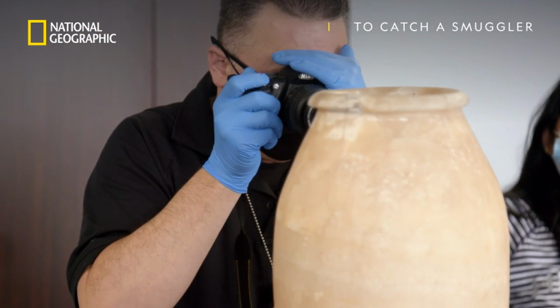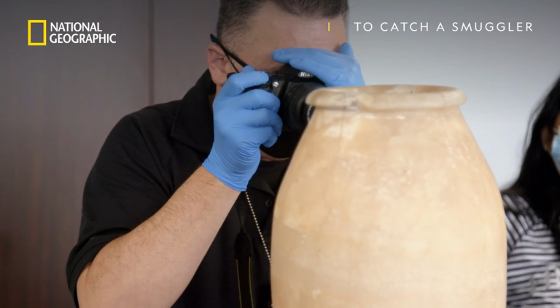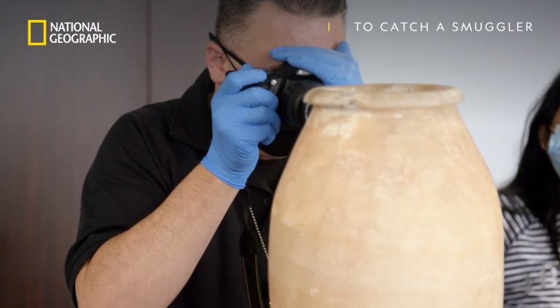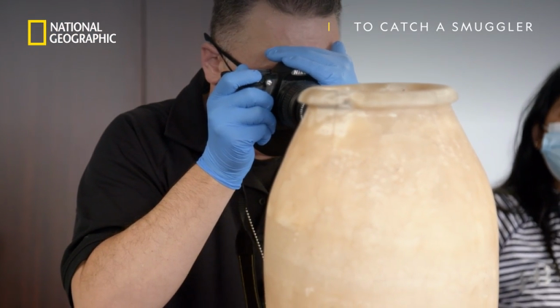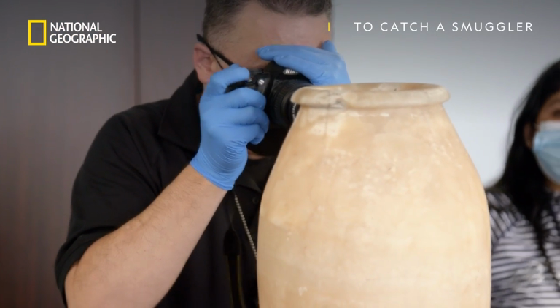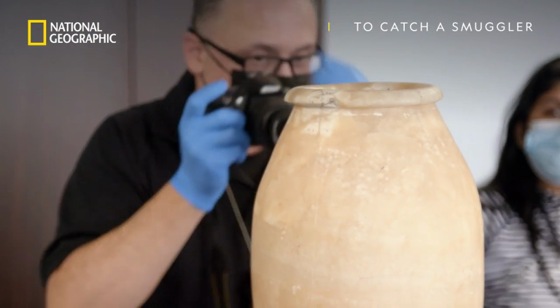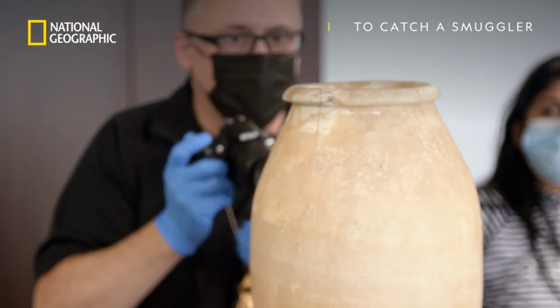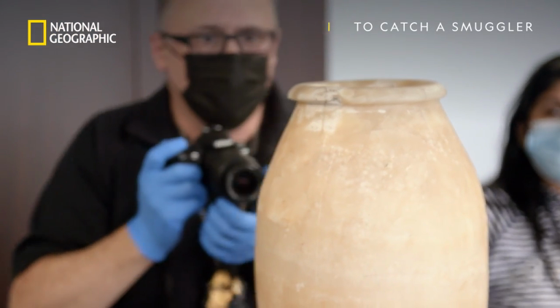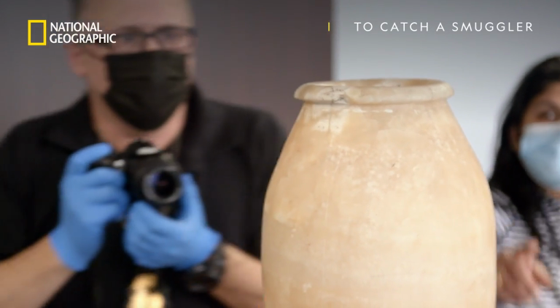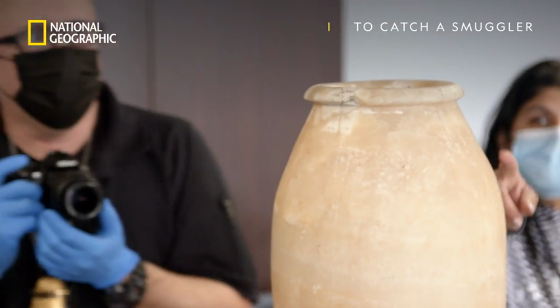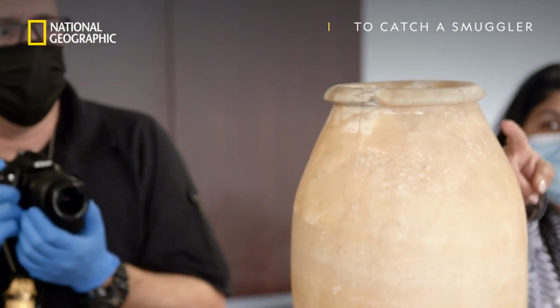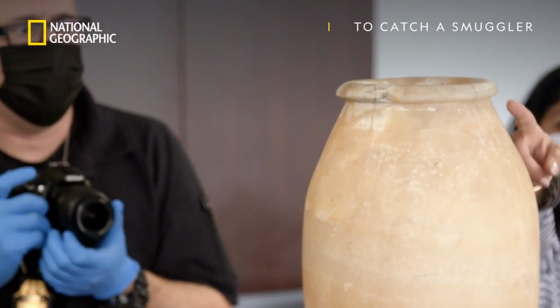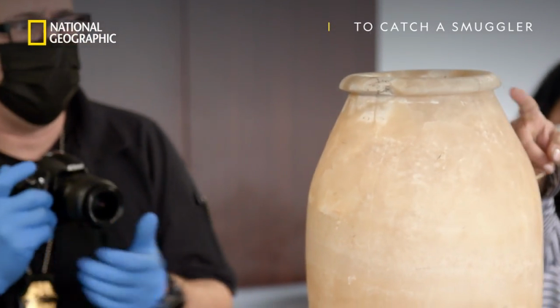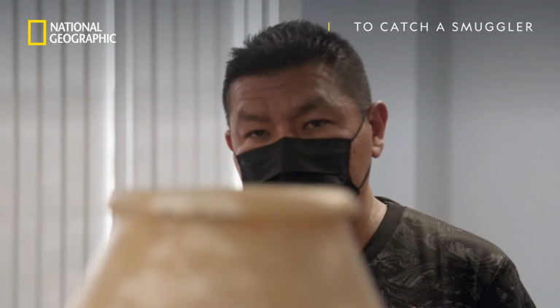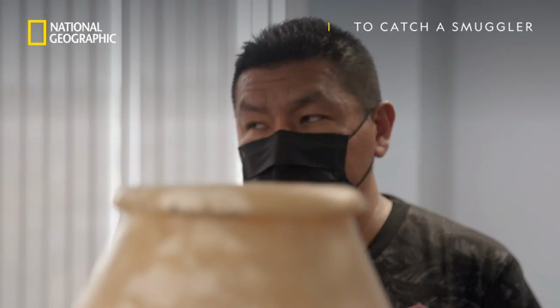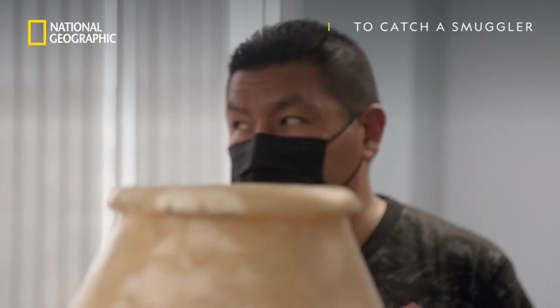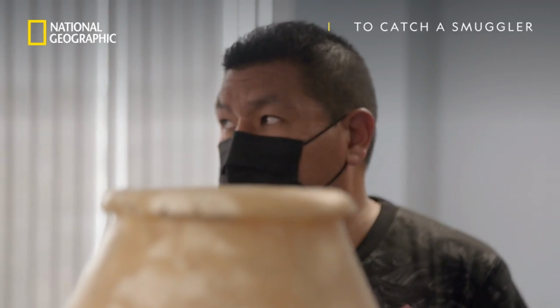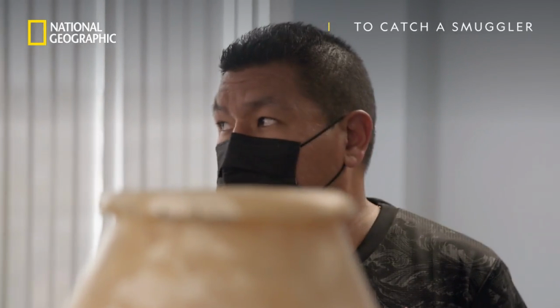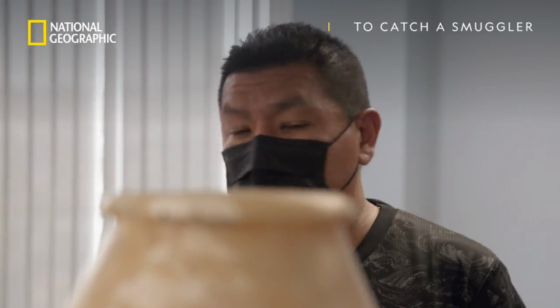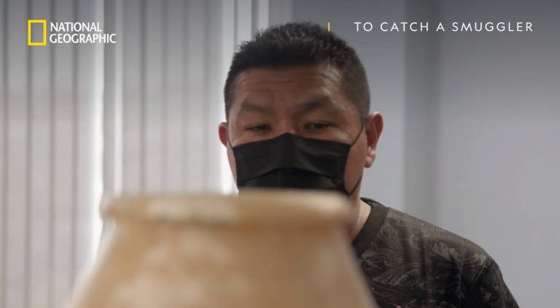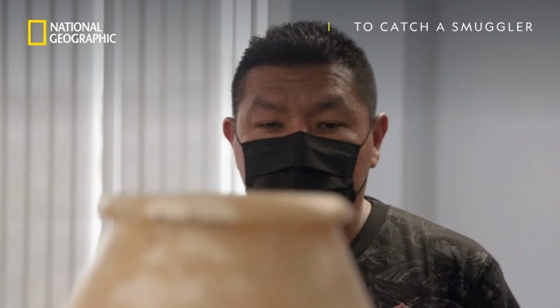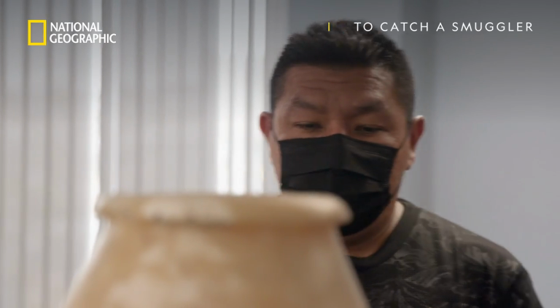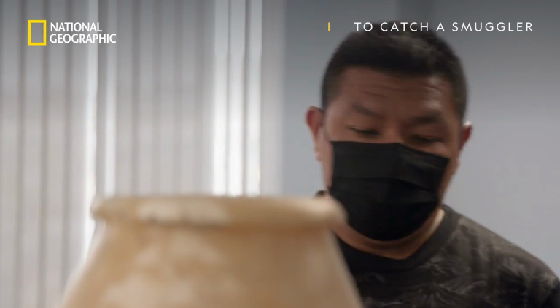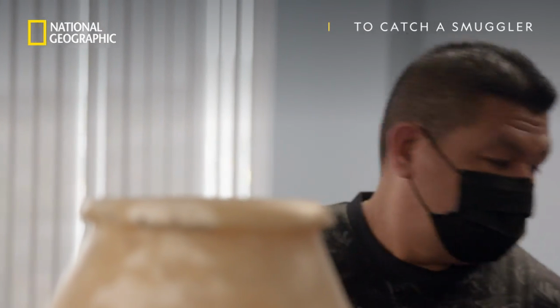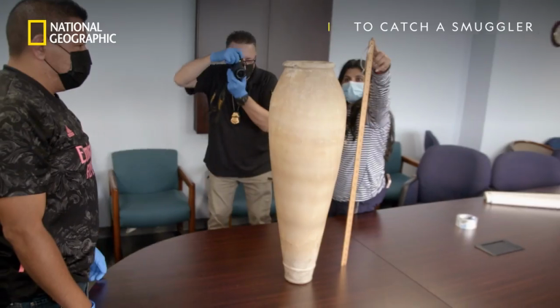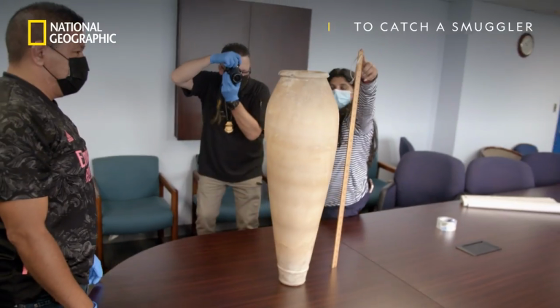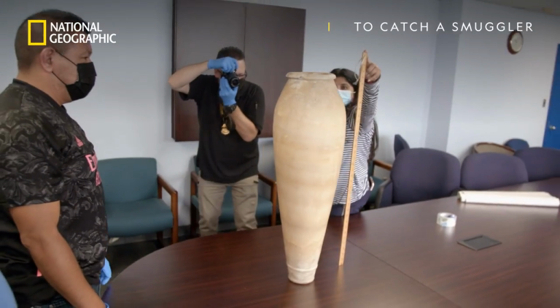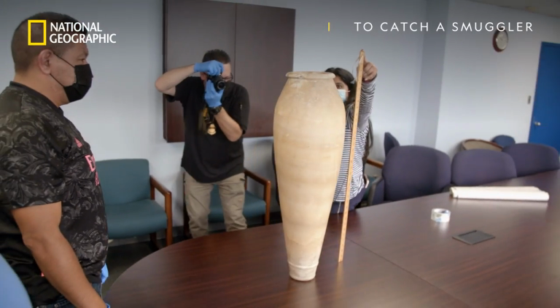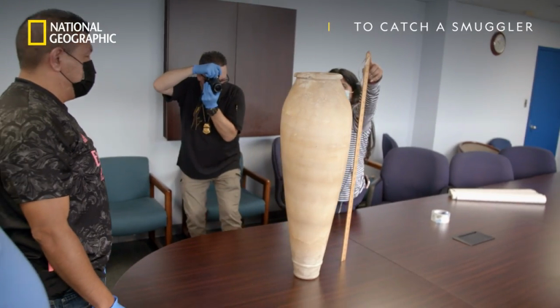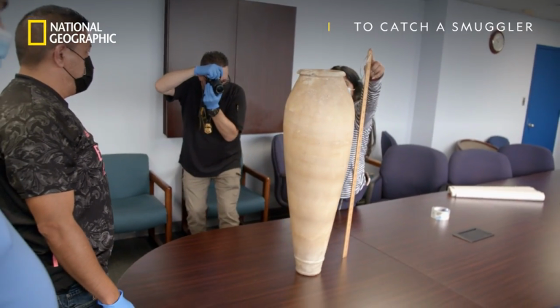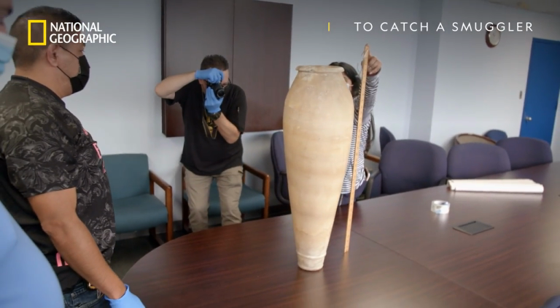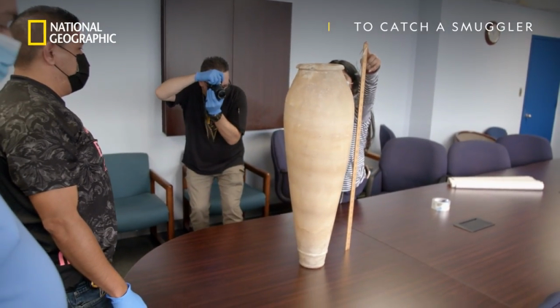The most important thing we need to do now is get photographs so a subject matter expert can weigh in on the vase to determine if it's authentic.